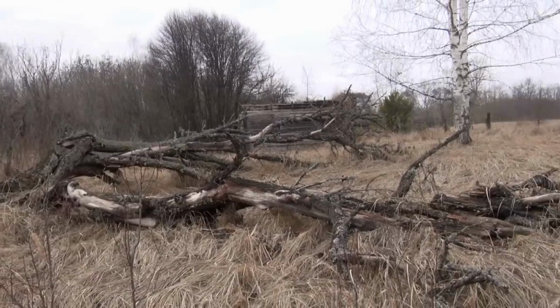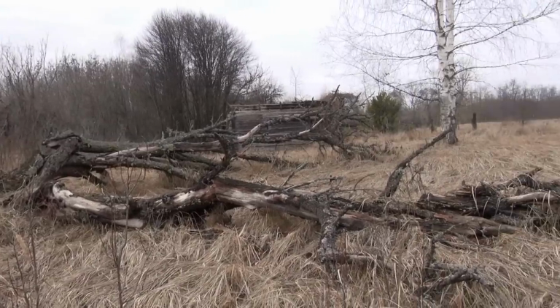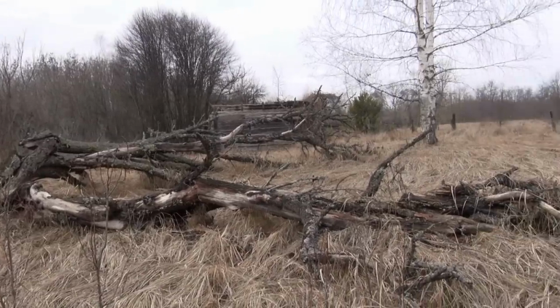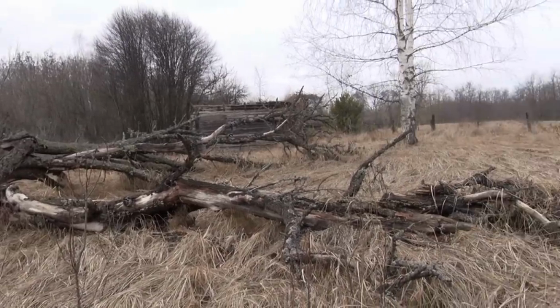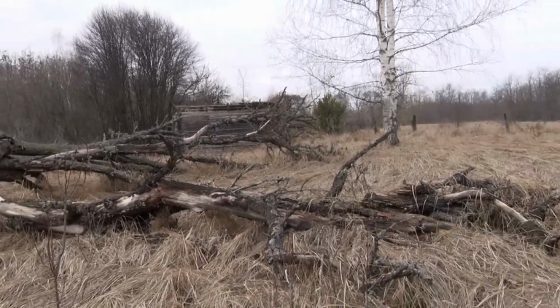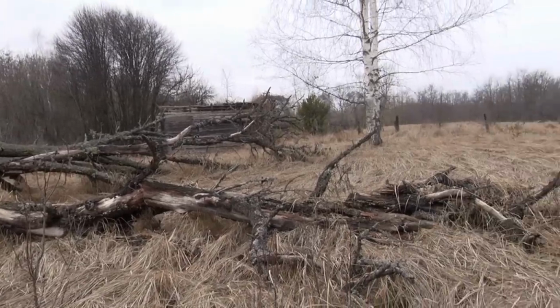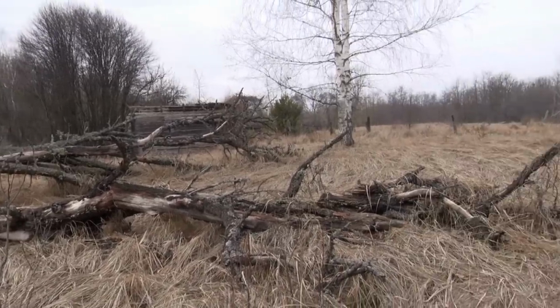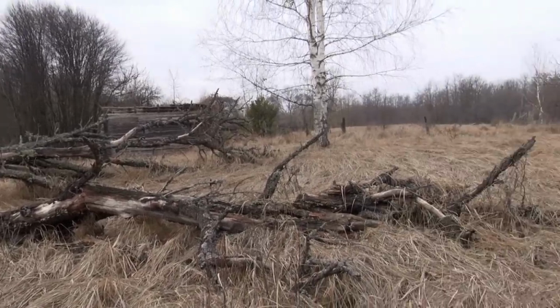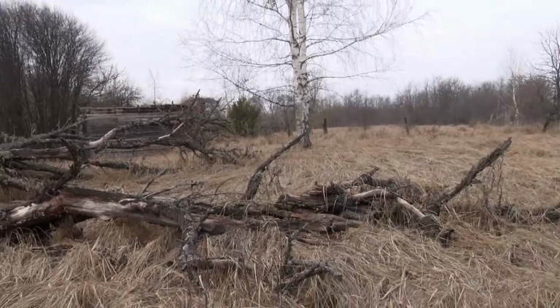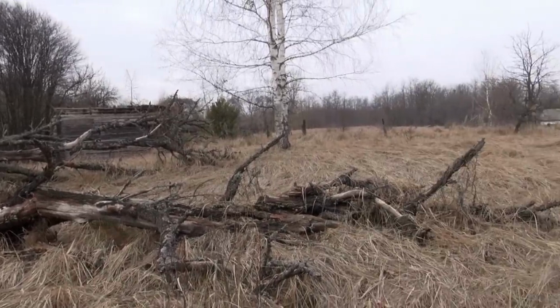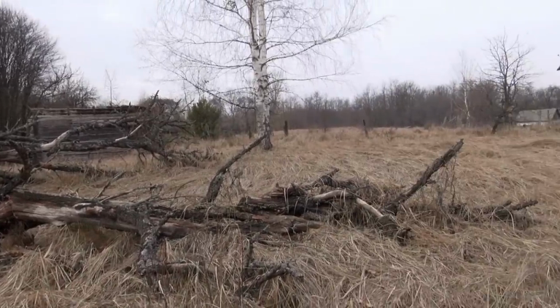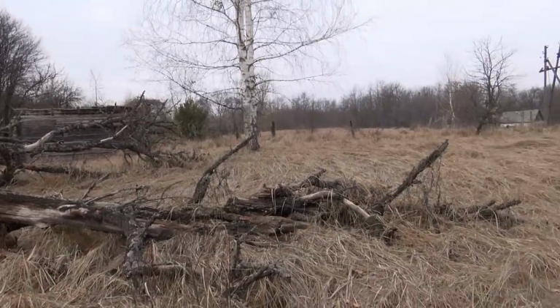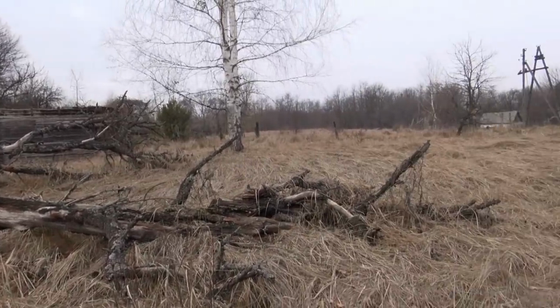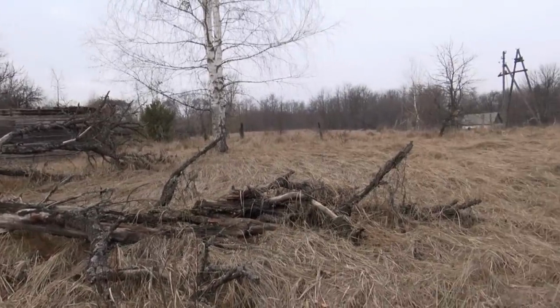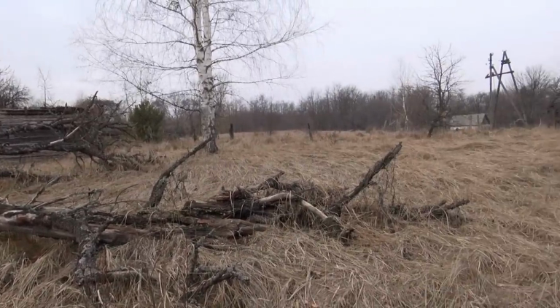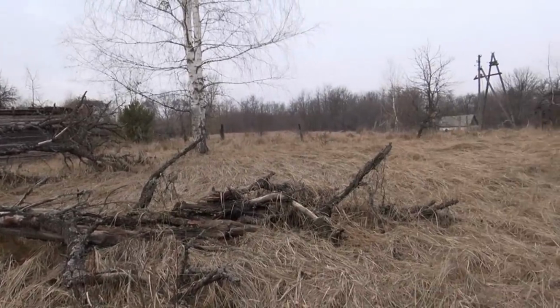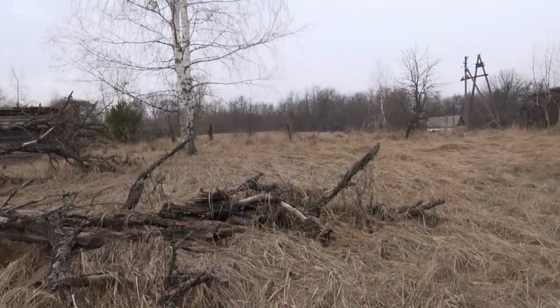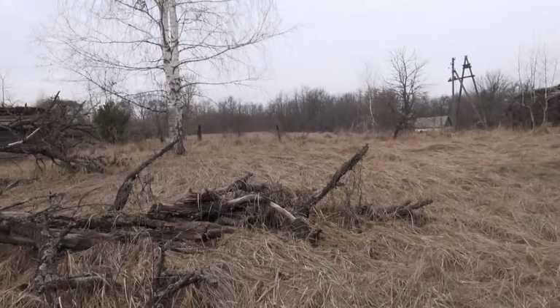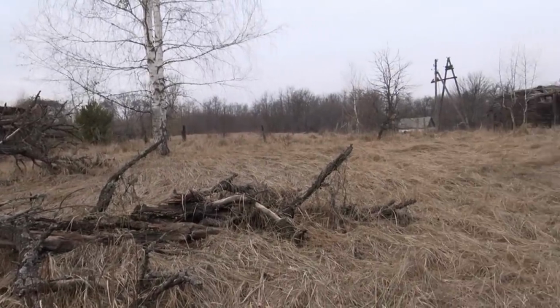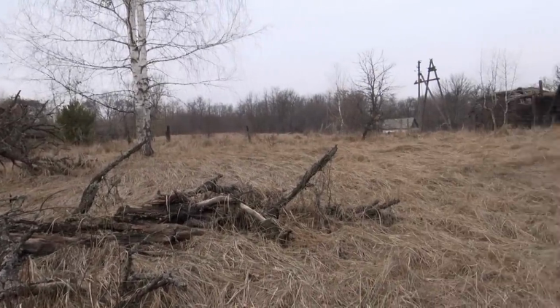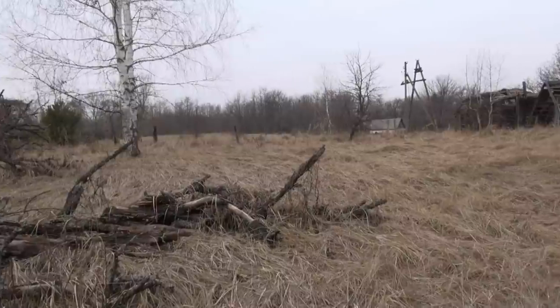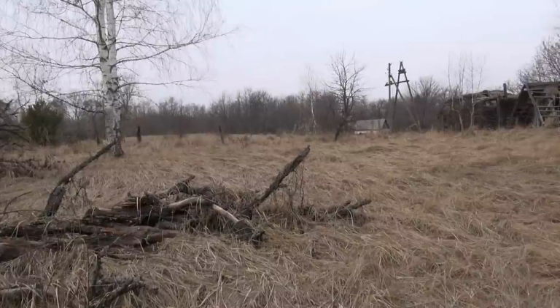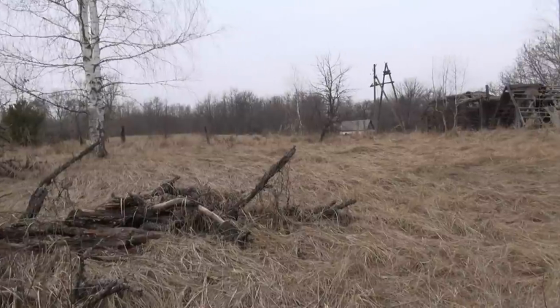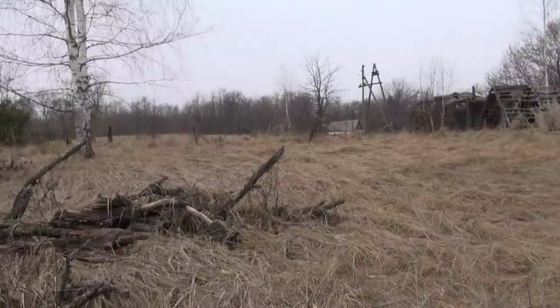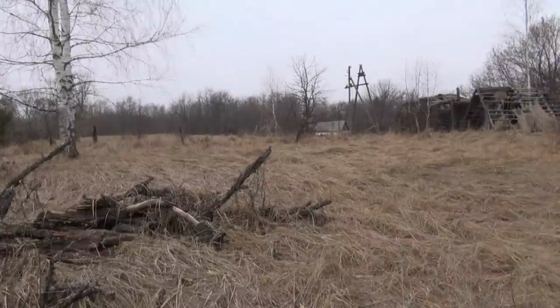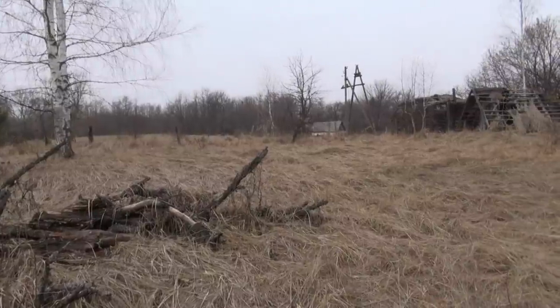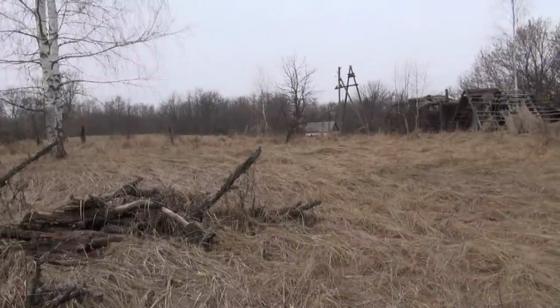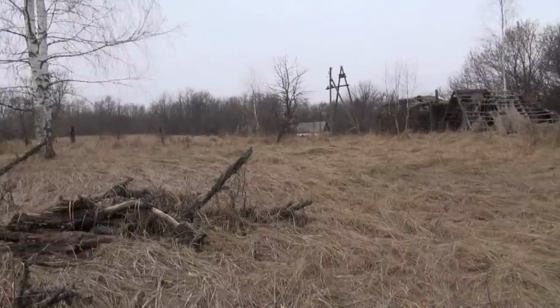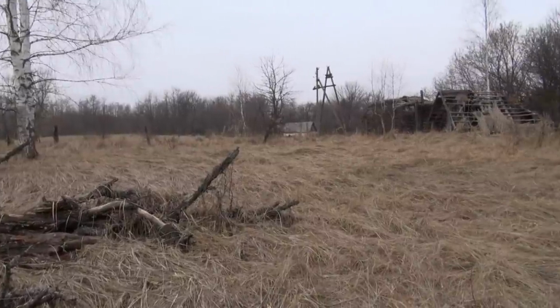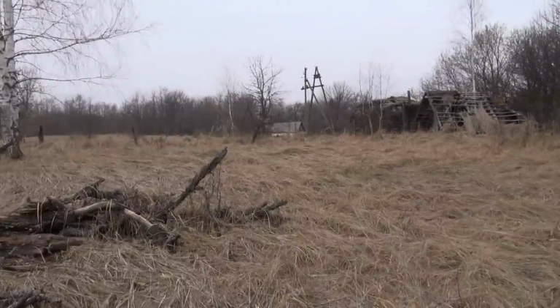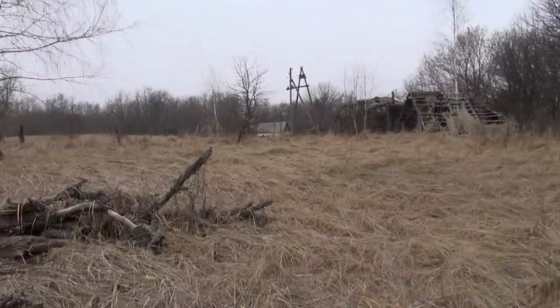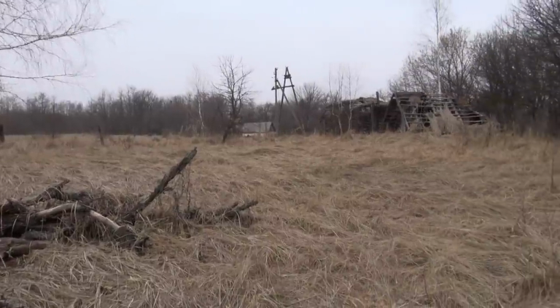Mostly these places have an eerie silence to them, unless of course you hear the birds sing.